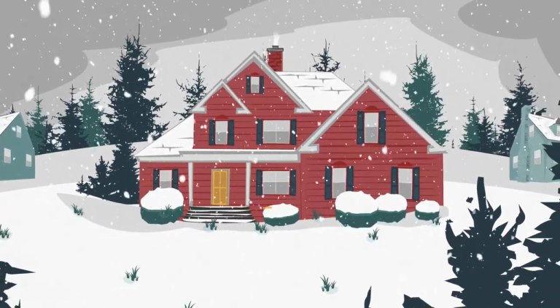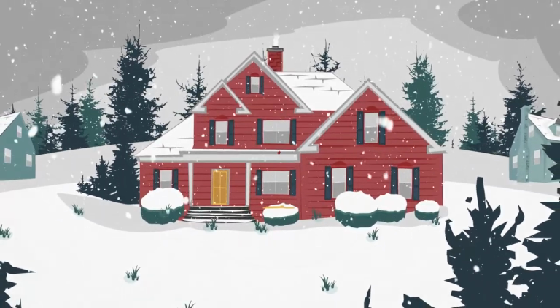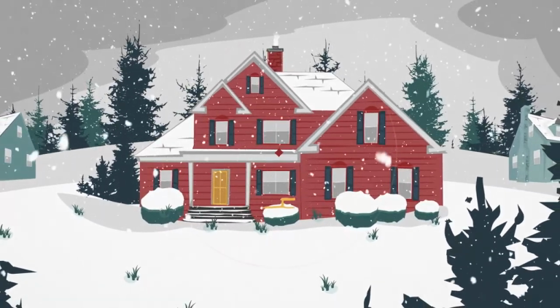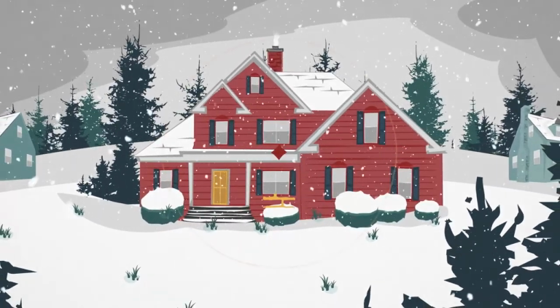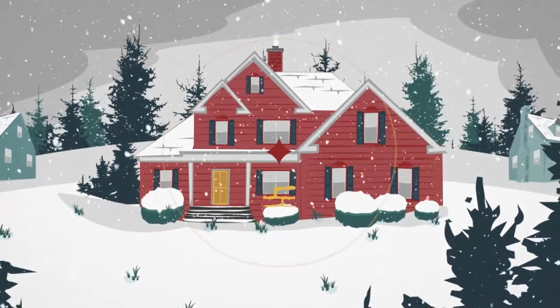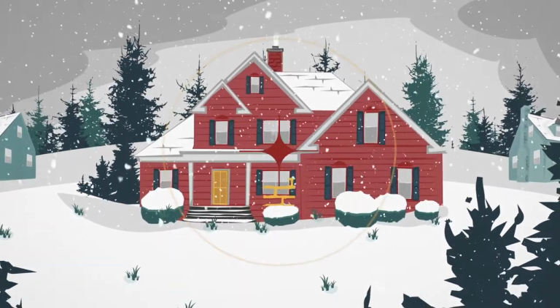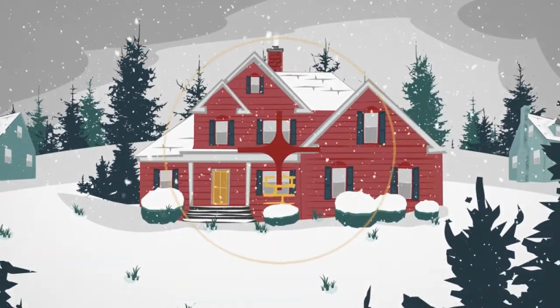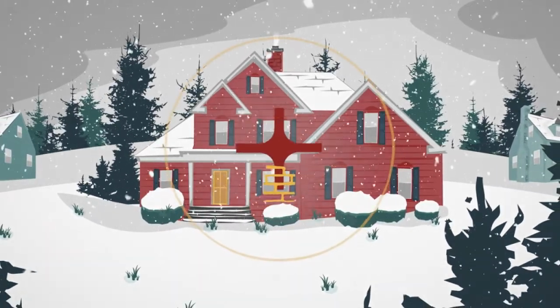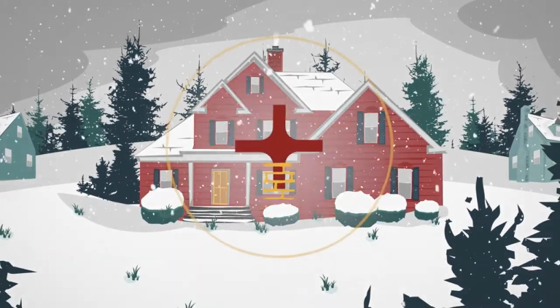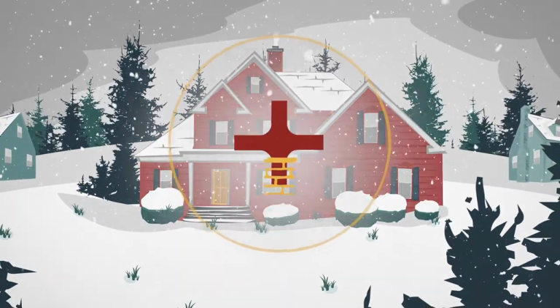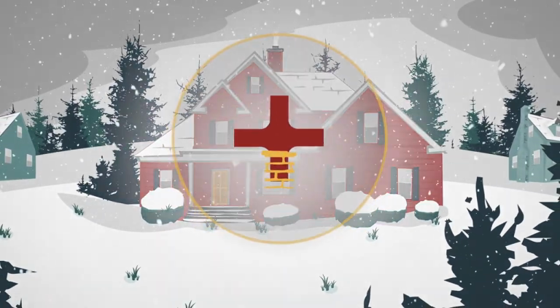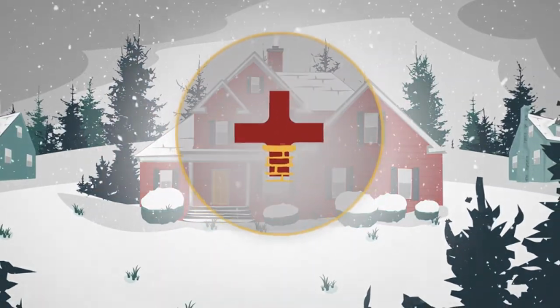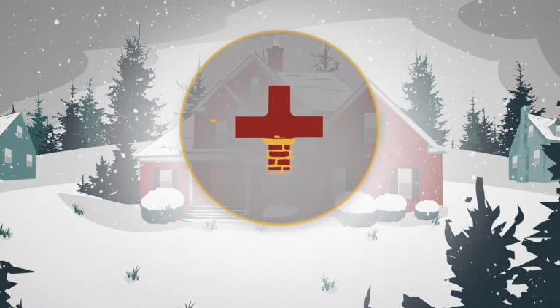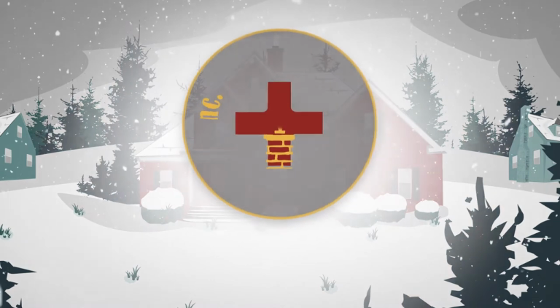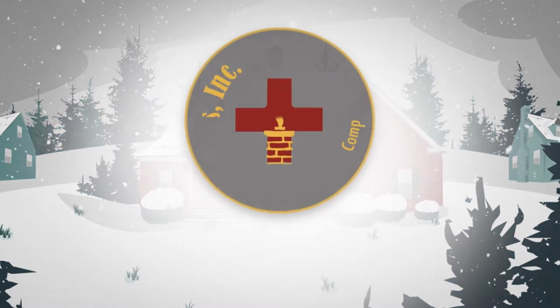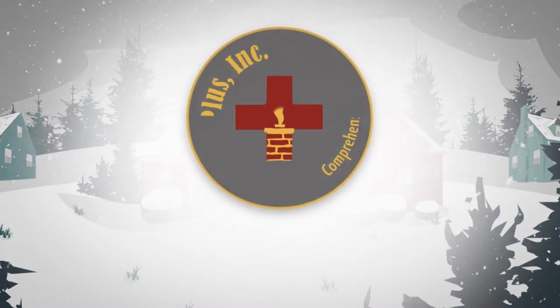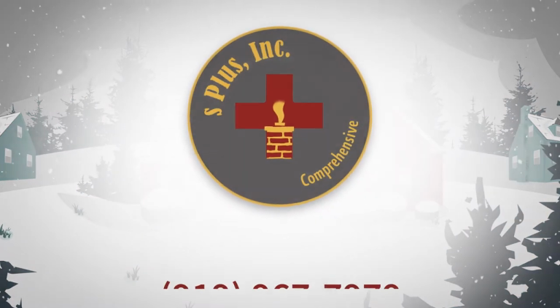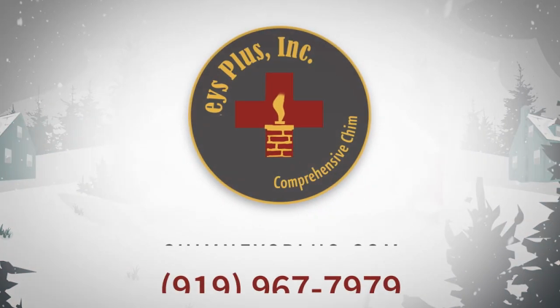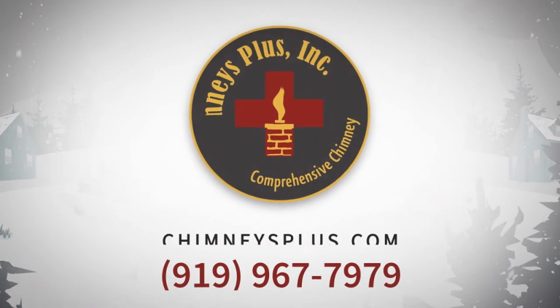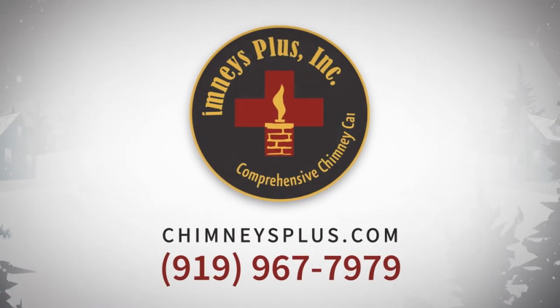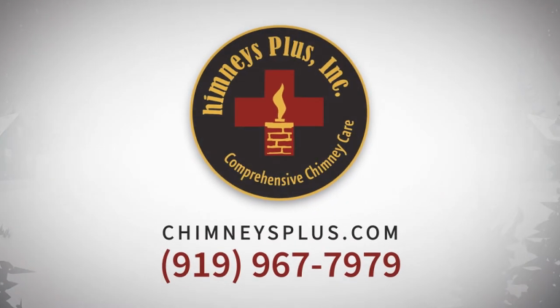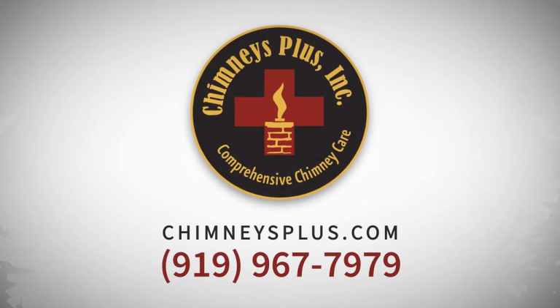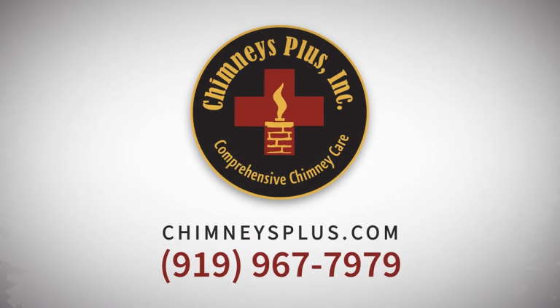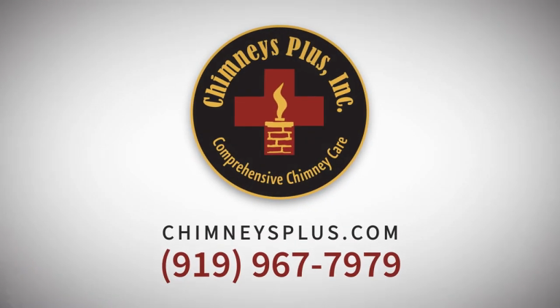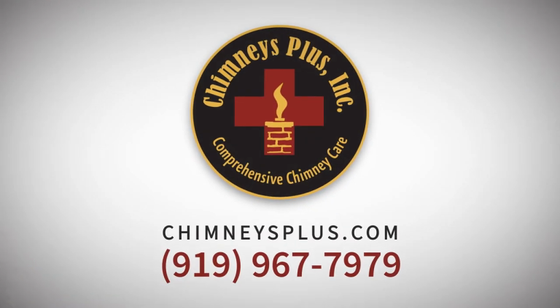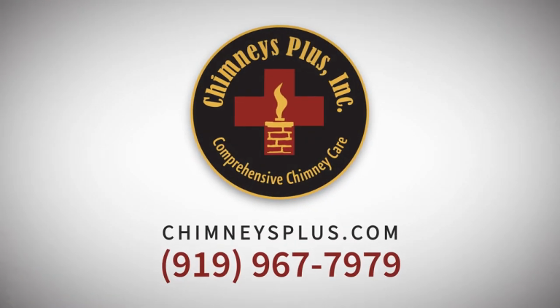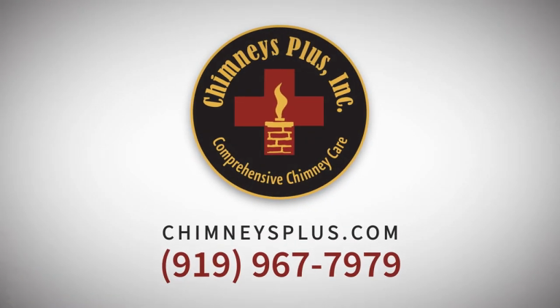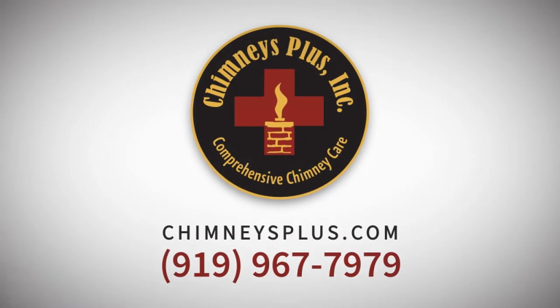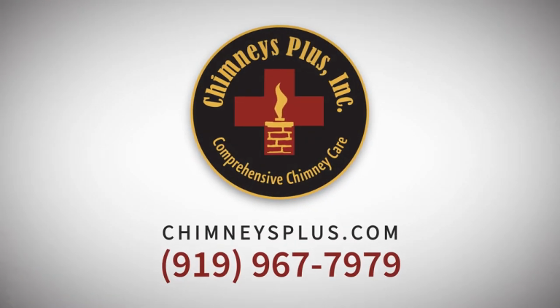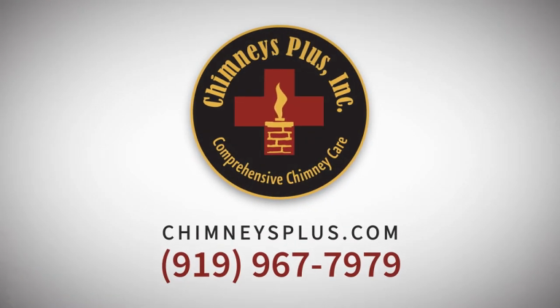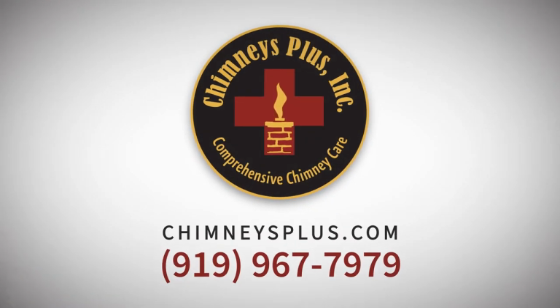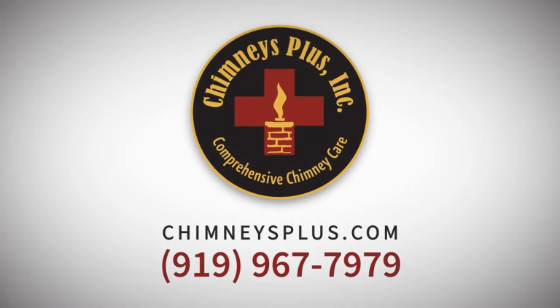Start the process today by saying yes to making your fireplace a comfort place by clicking here.